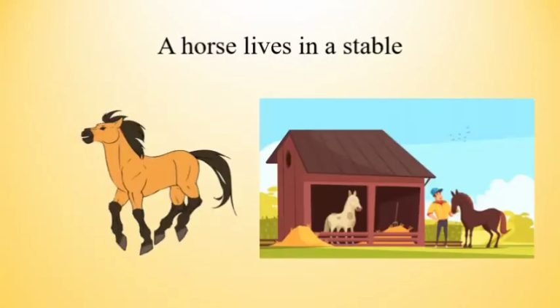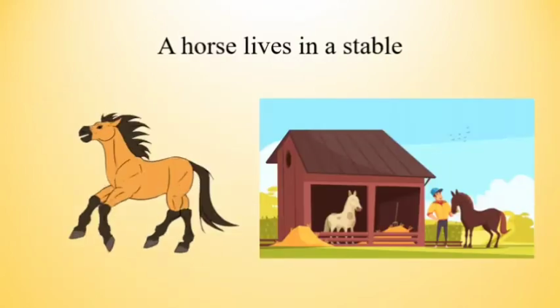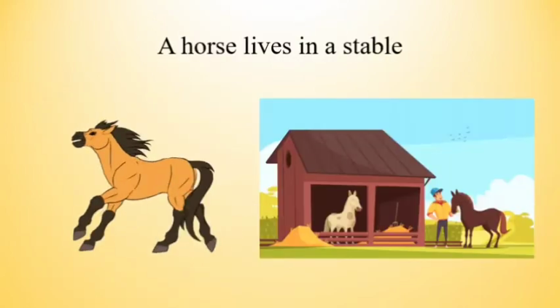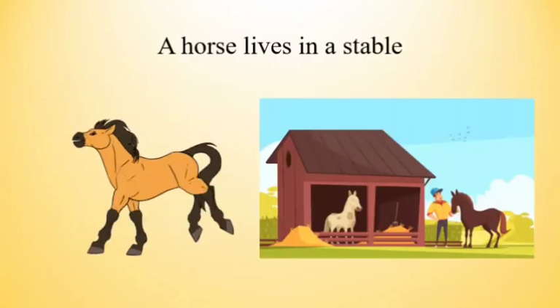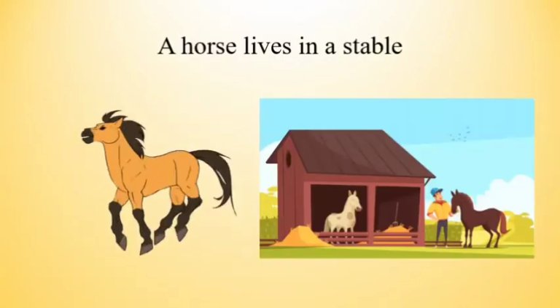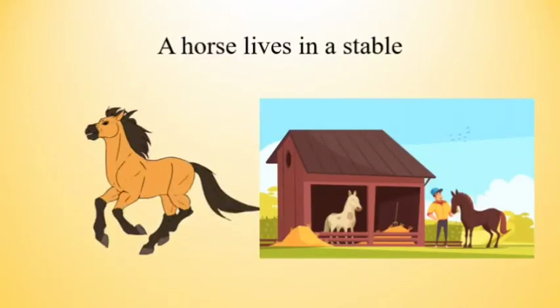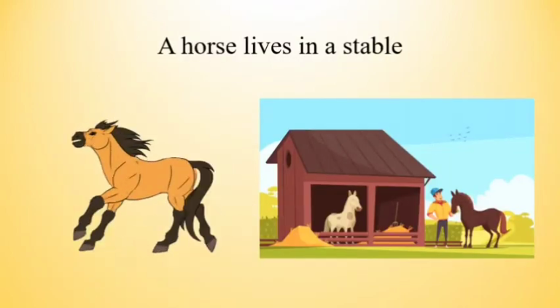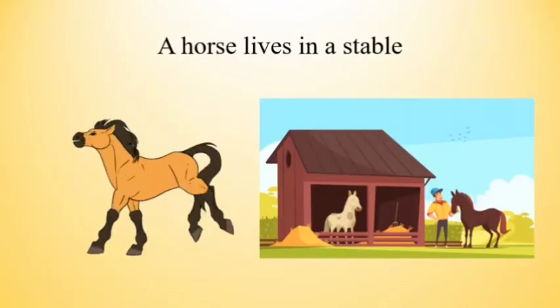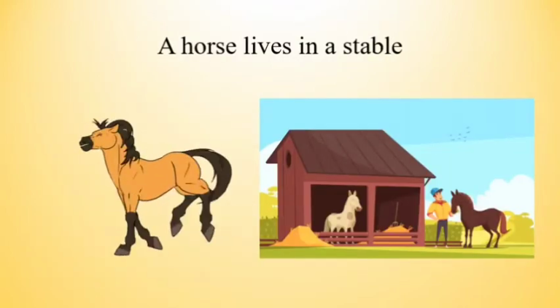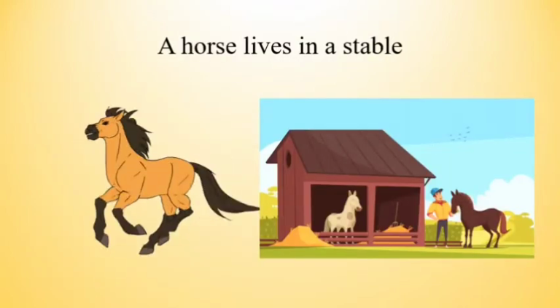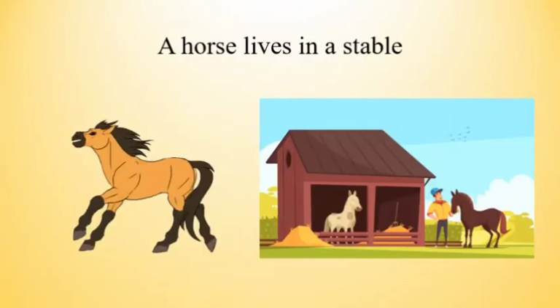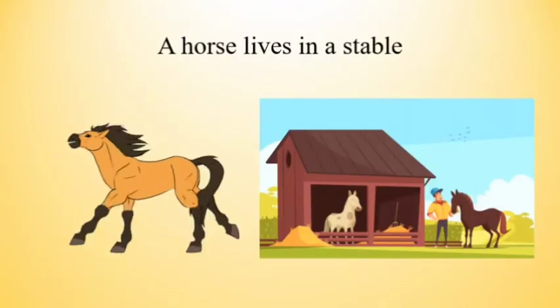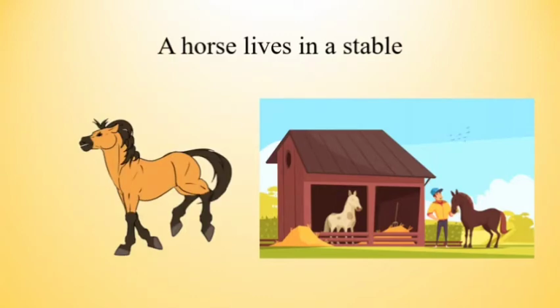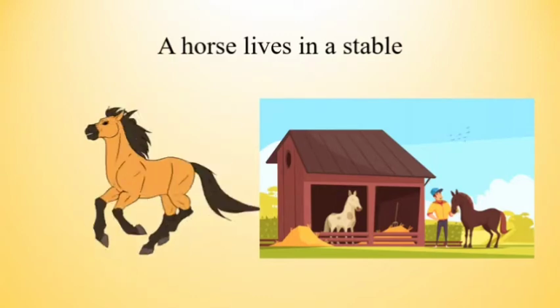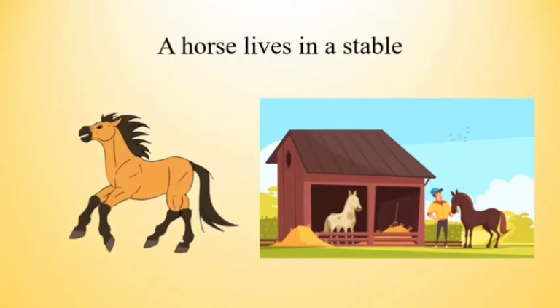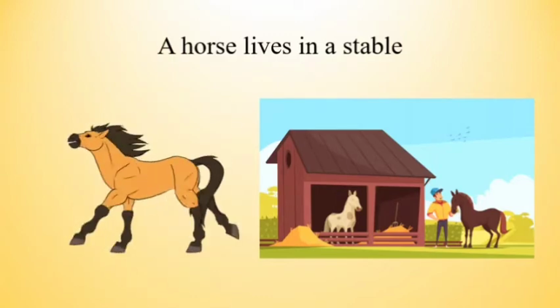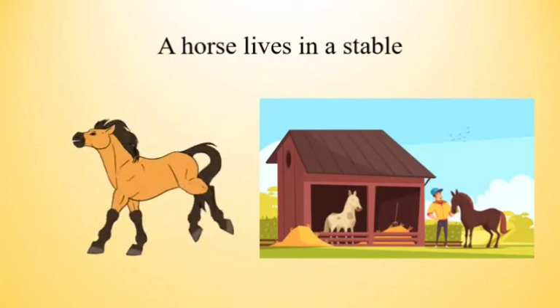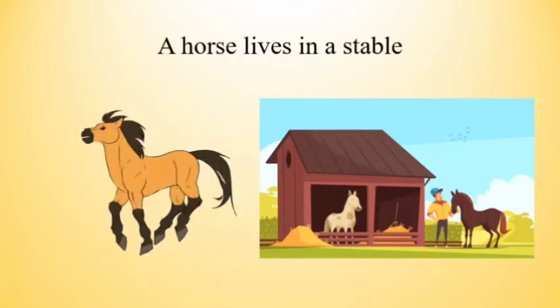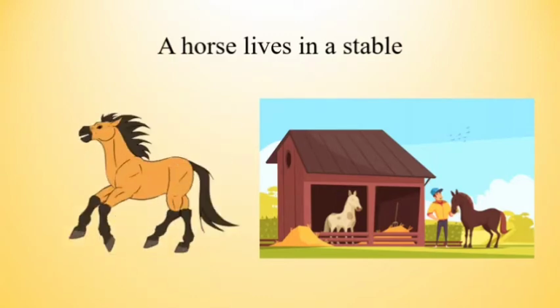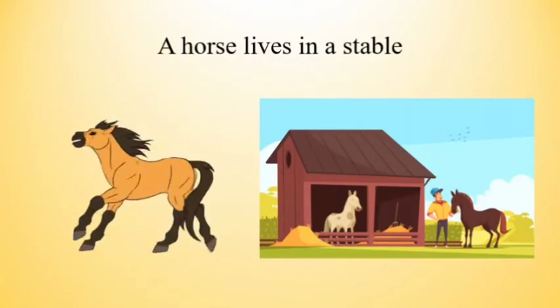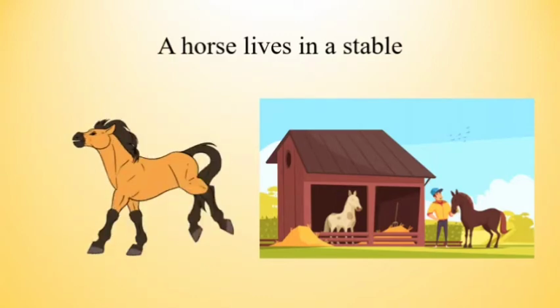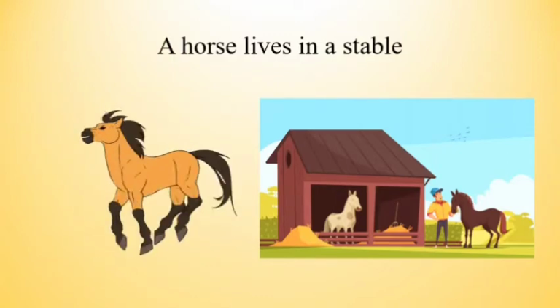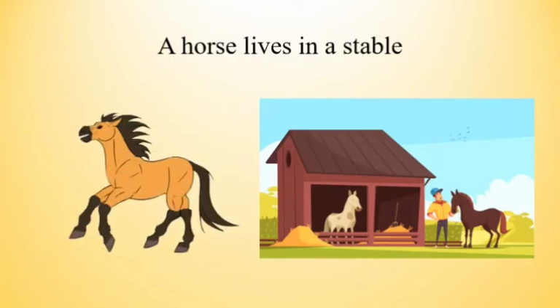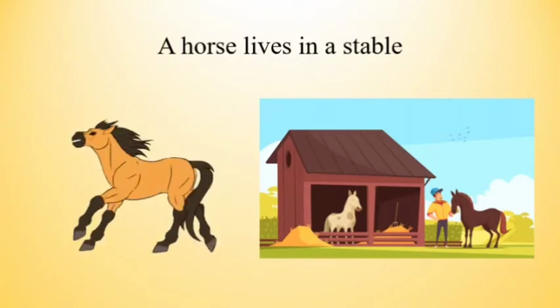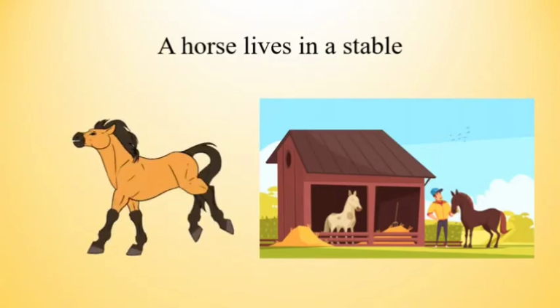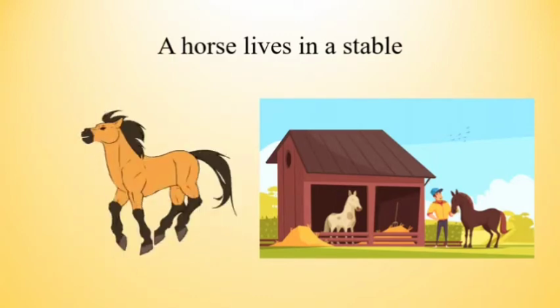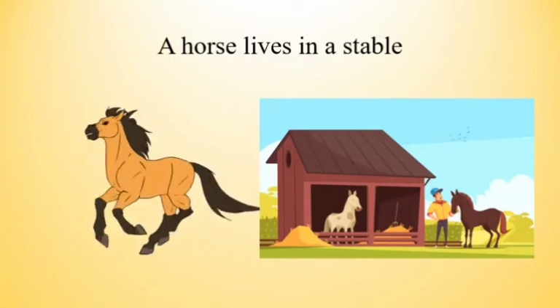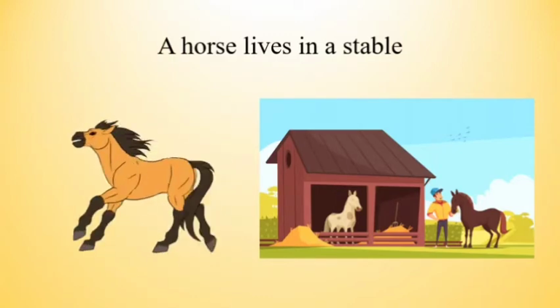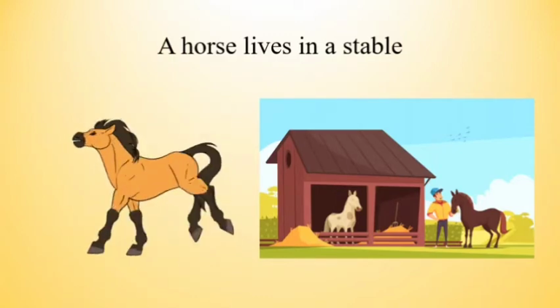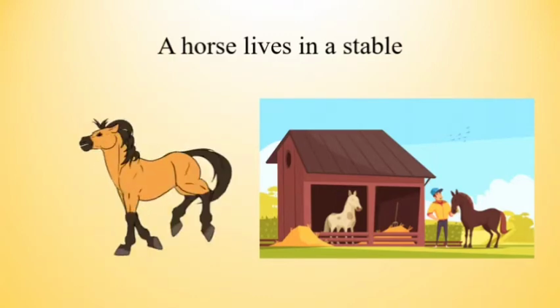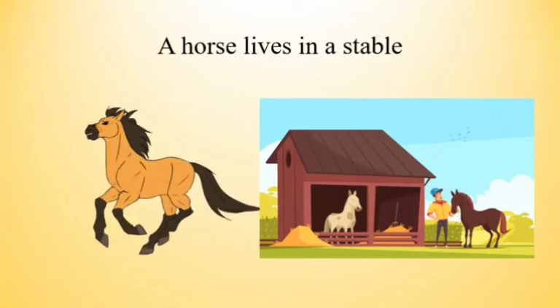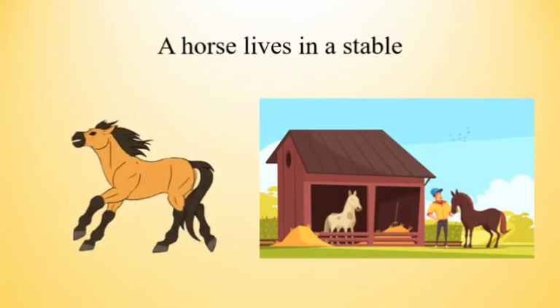The next one is a horse. A horse lives in a stable.